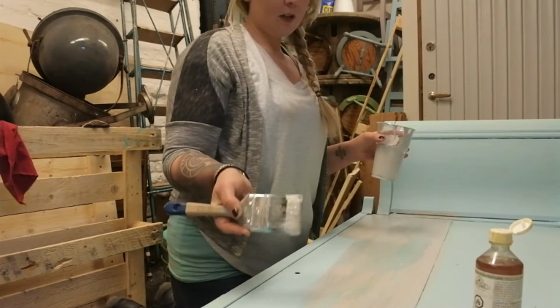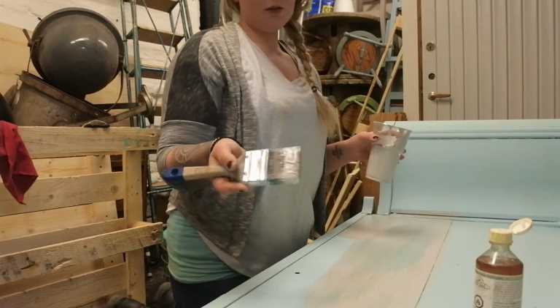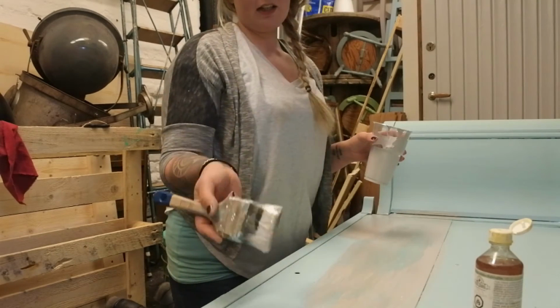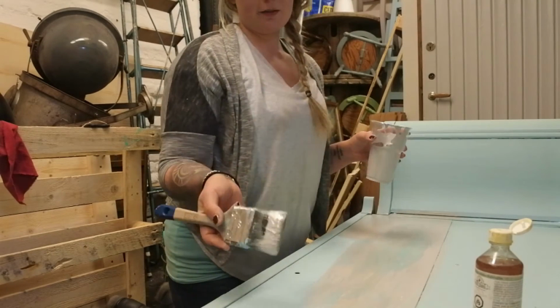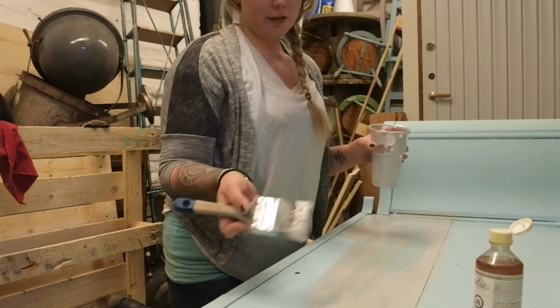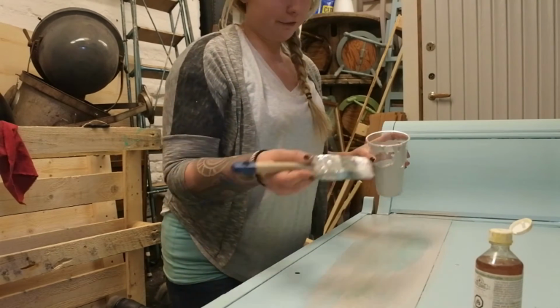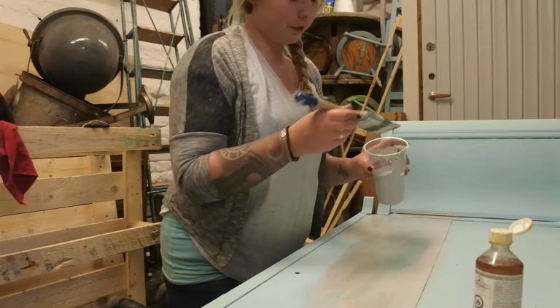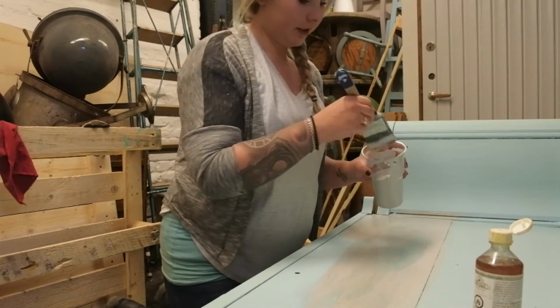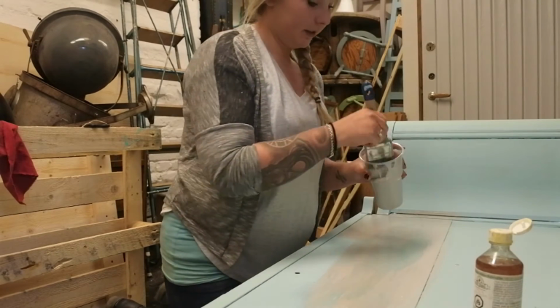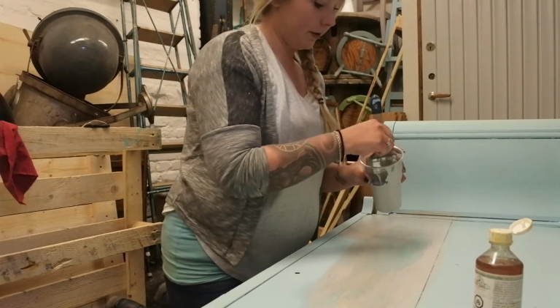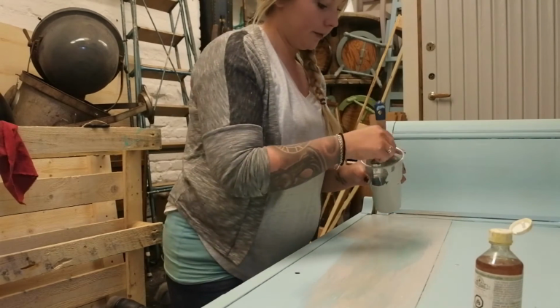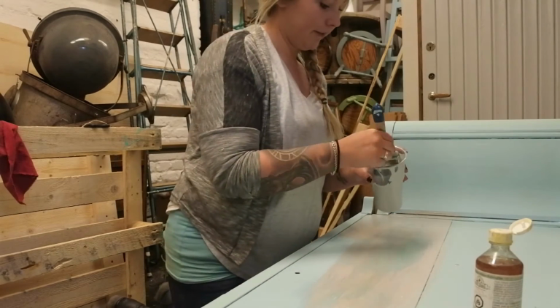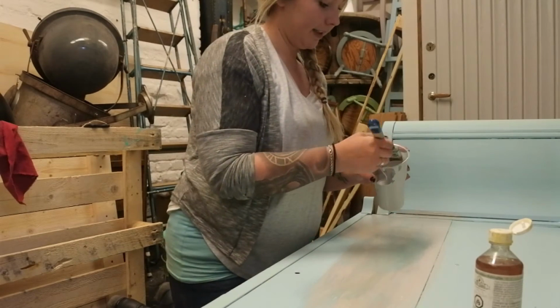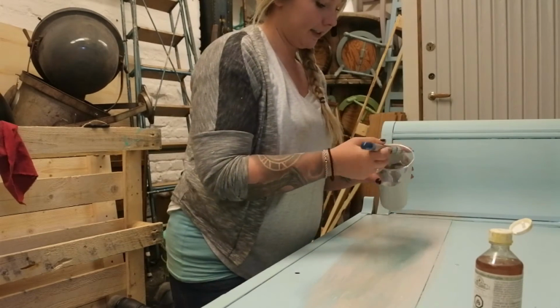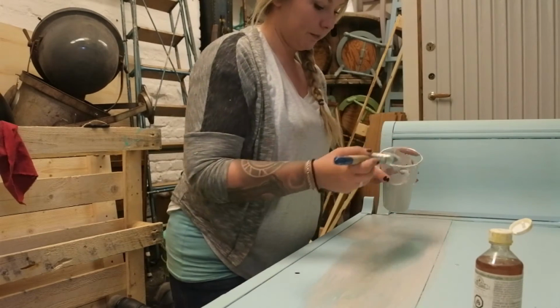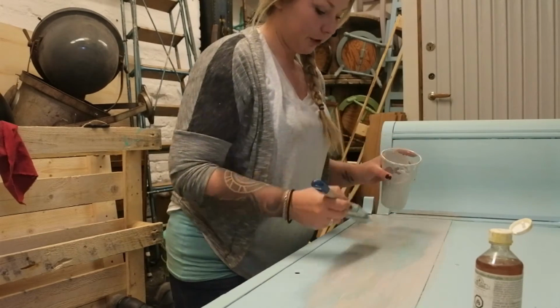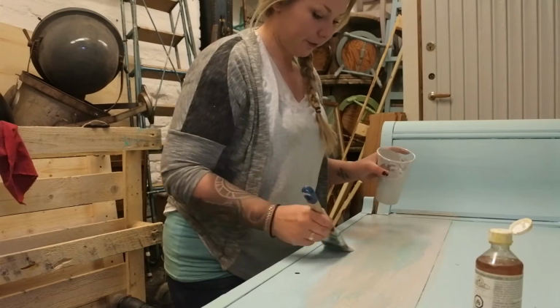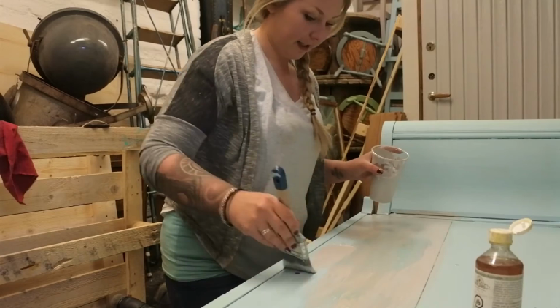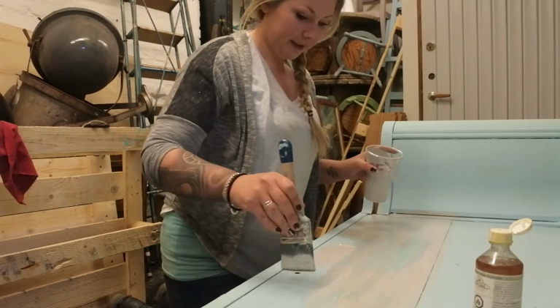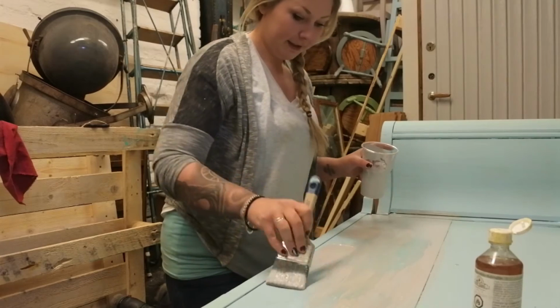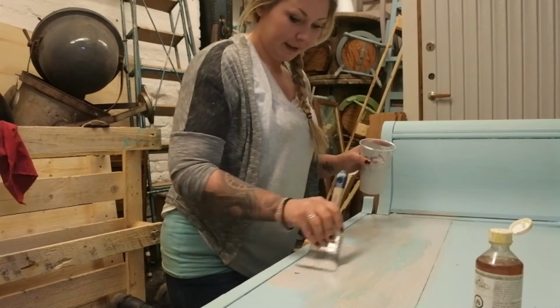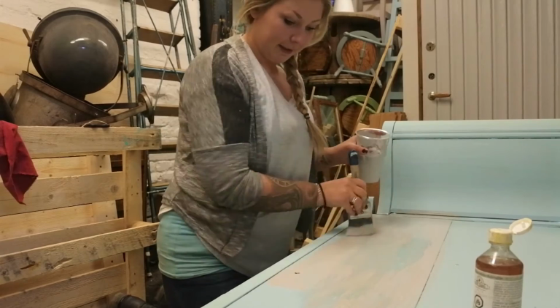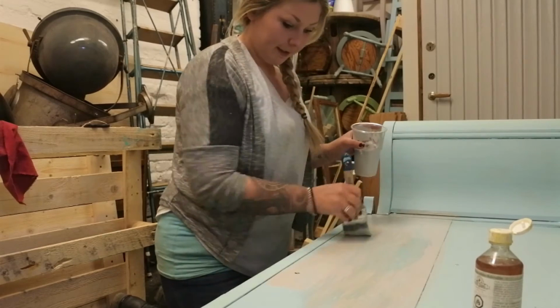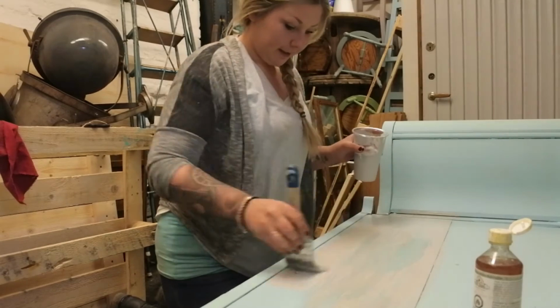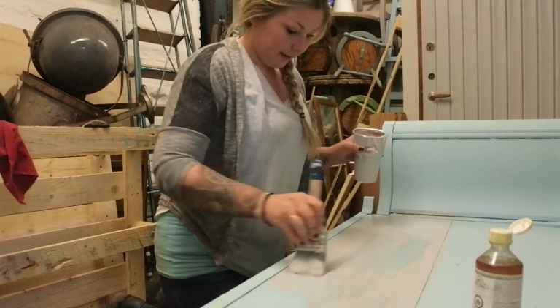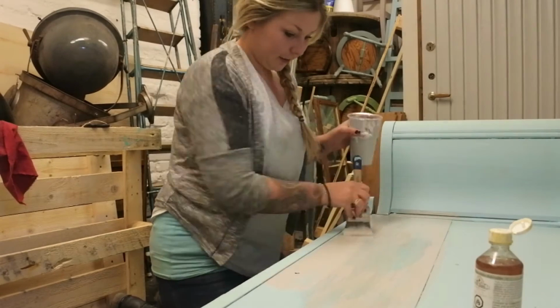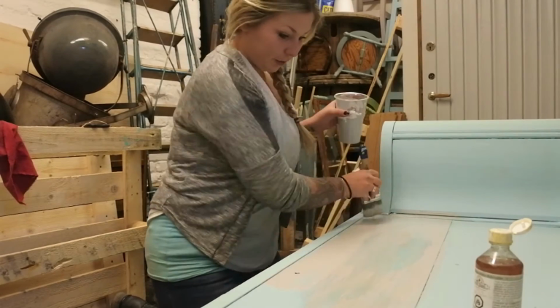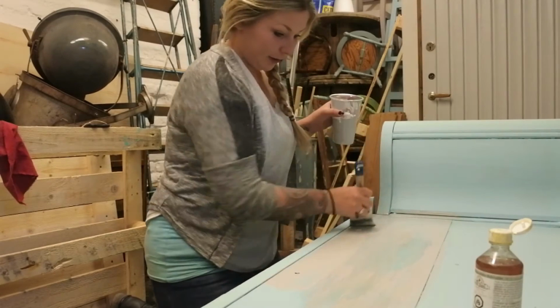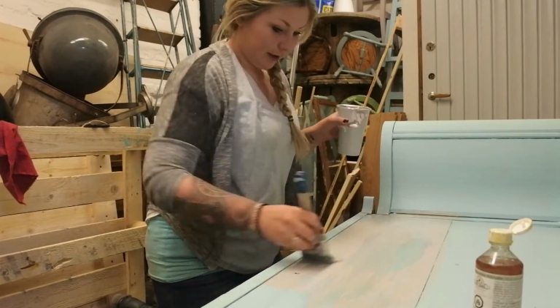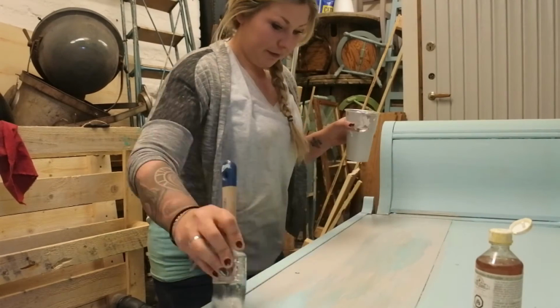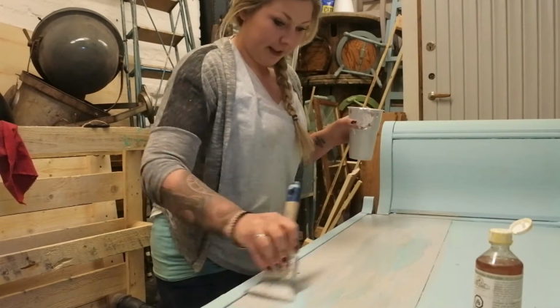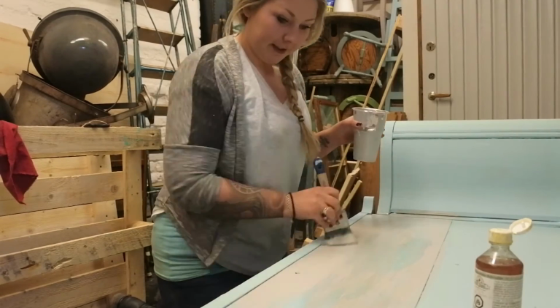And this is how I'll continue — I'll use quite a lot of paint. Thick coats of paint.